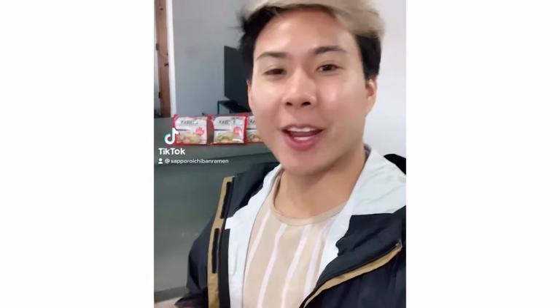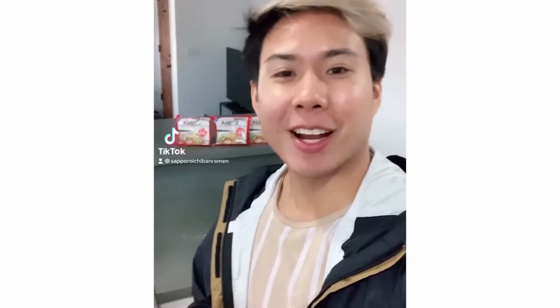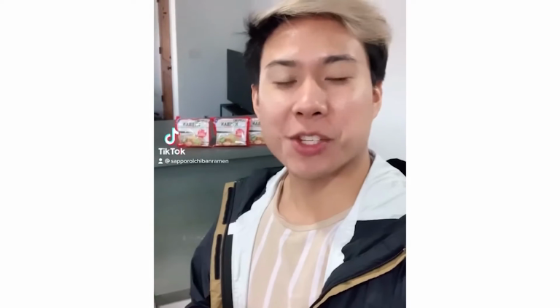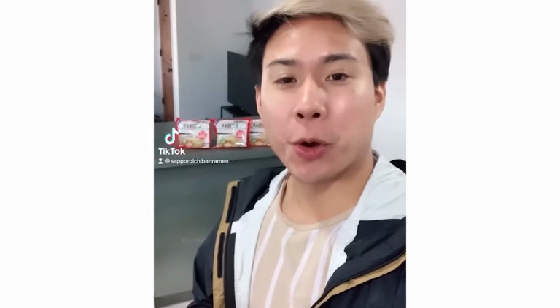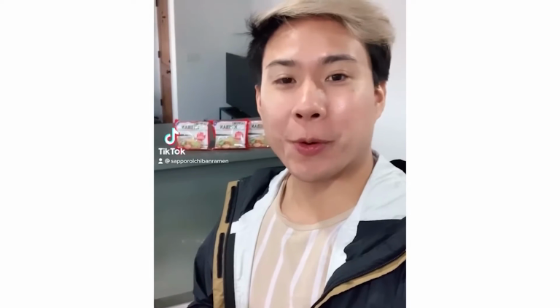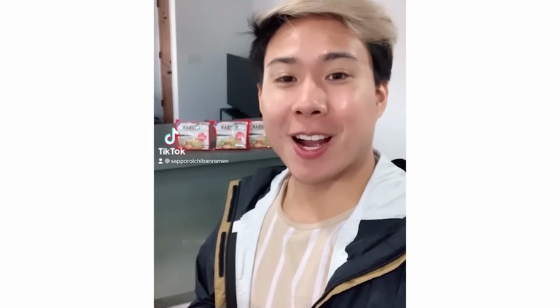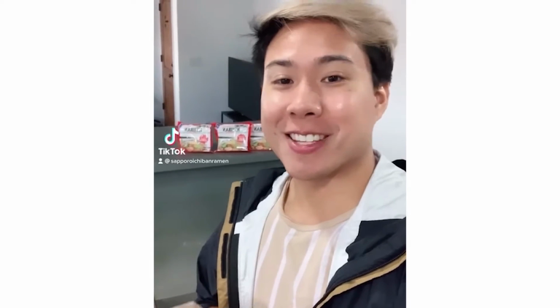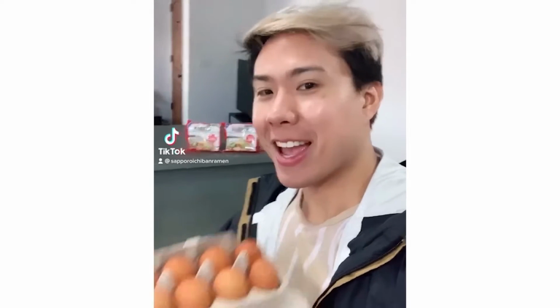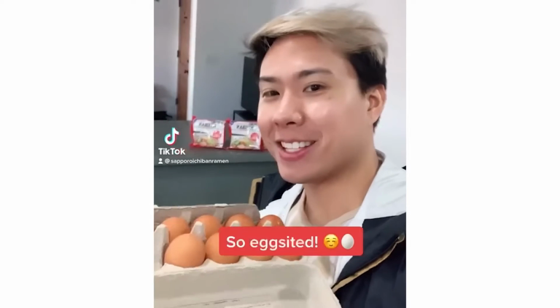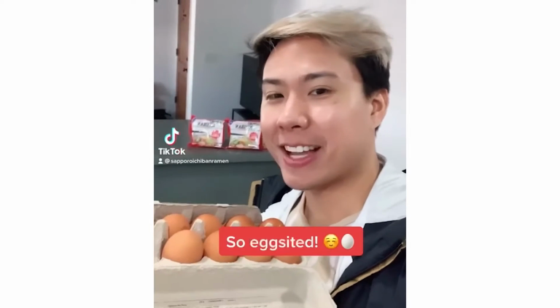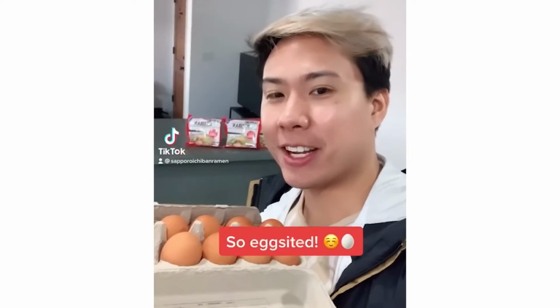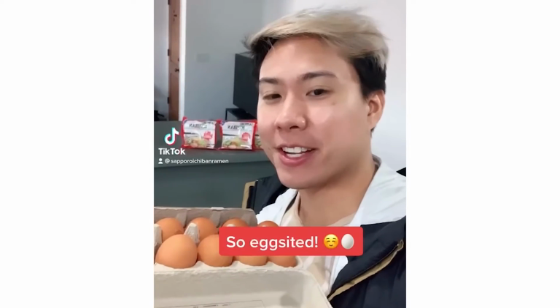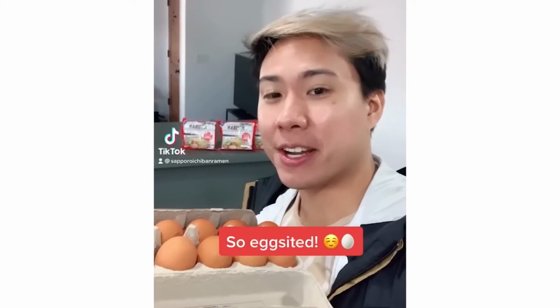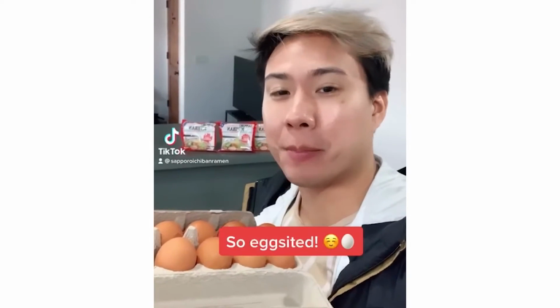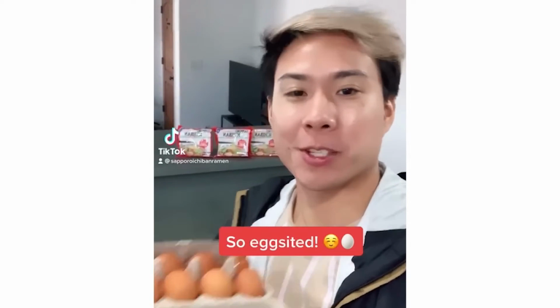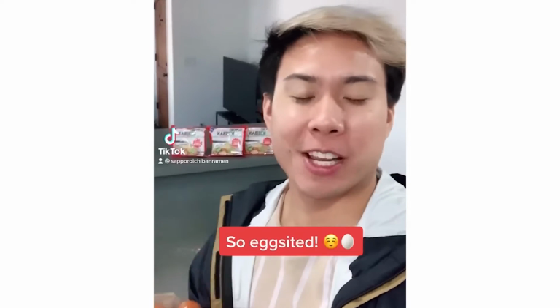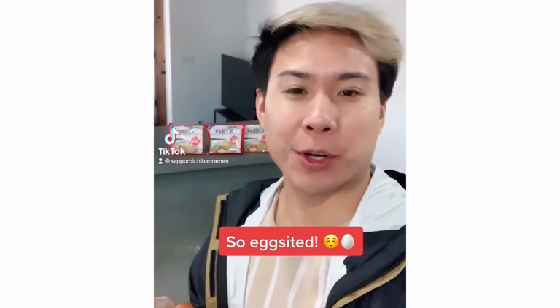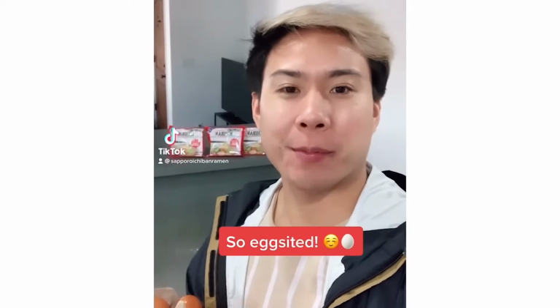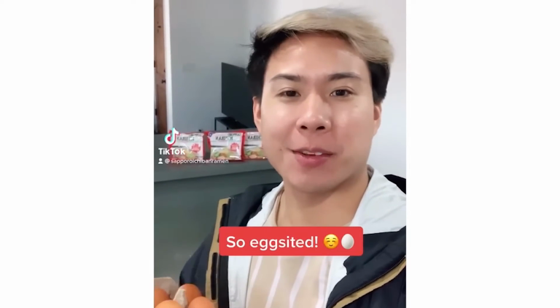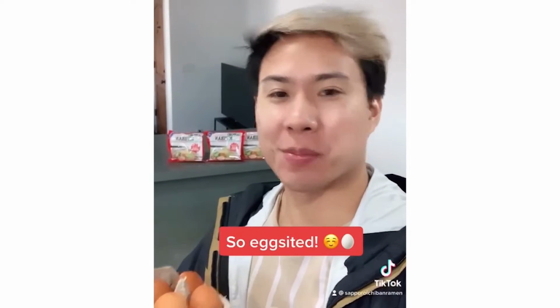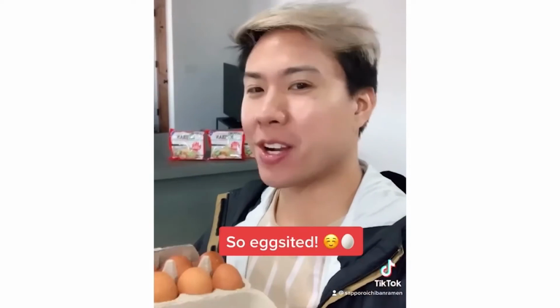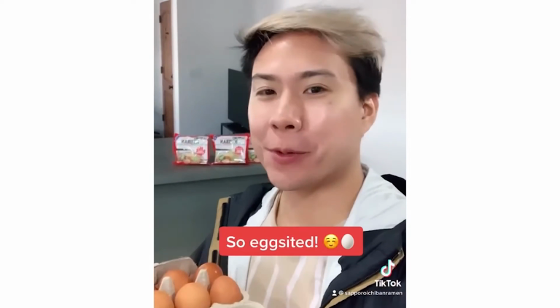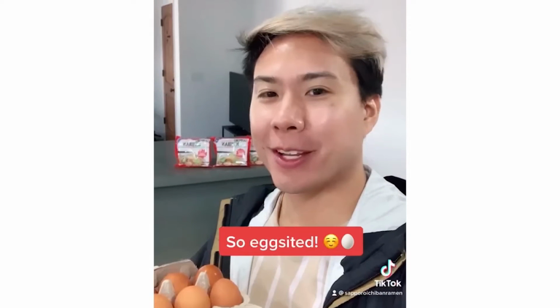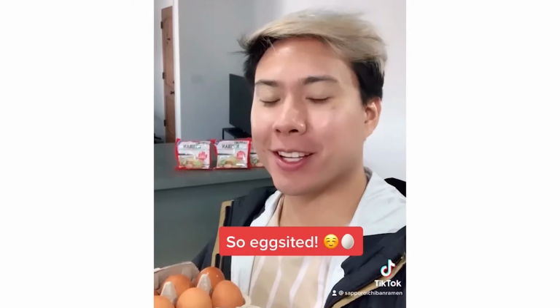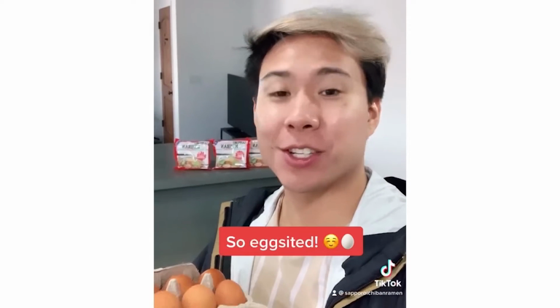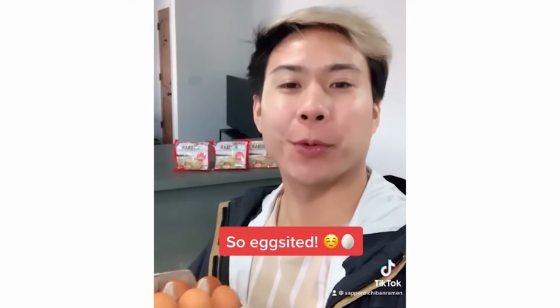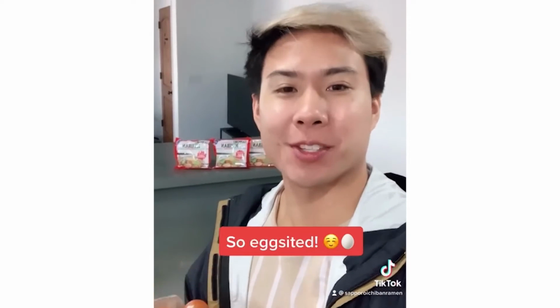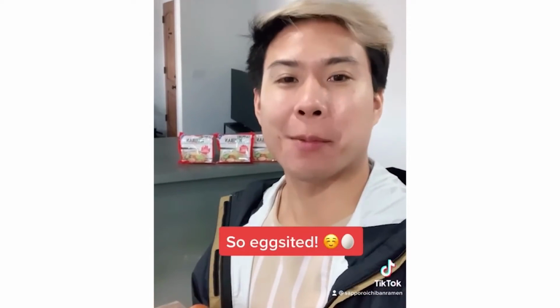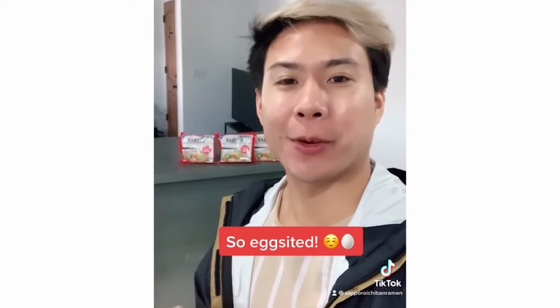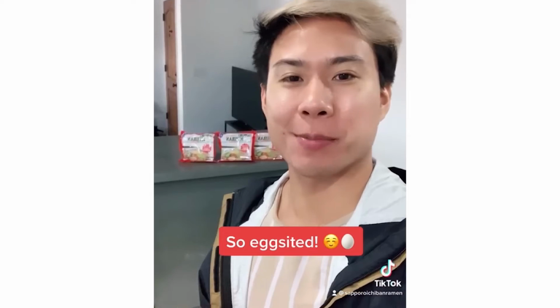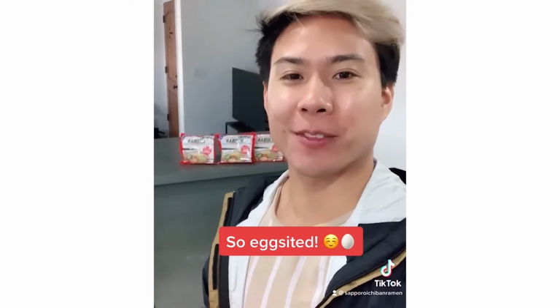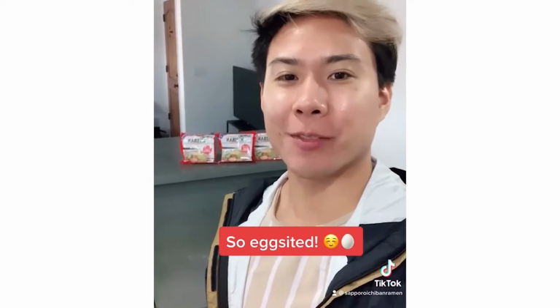Hey guys, I hope you're as egg-cited as I am because today we're going to be making some soft-boiled eggs to go with your Sapporo Ichiban Ramen.